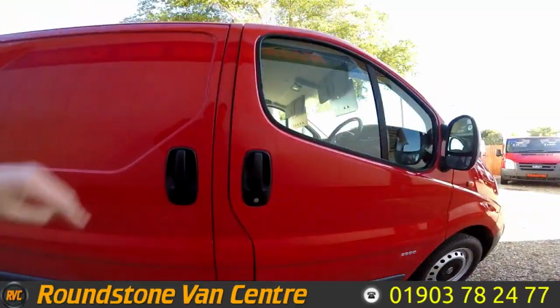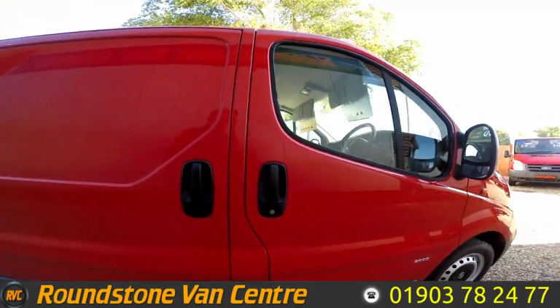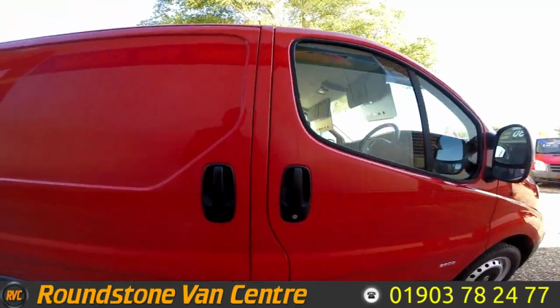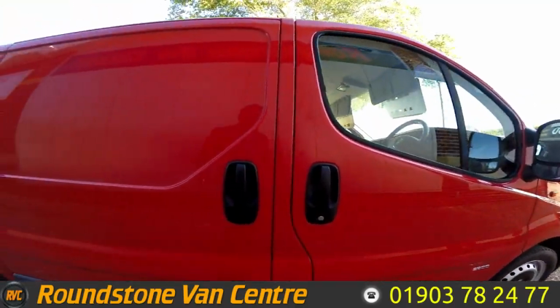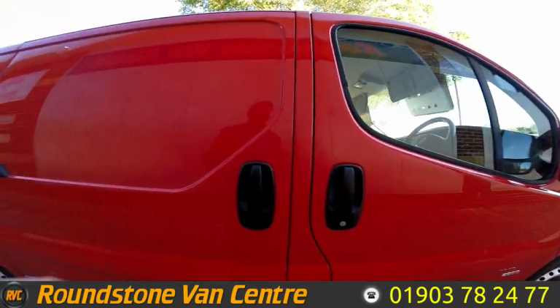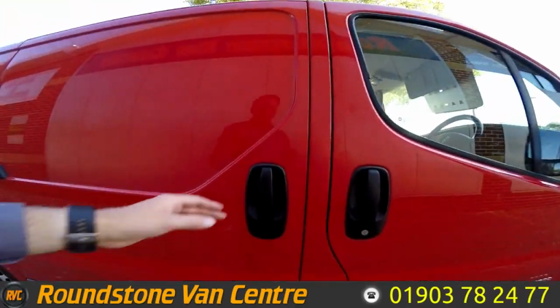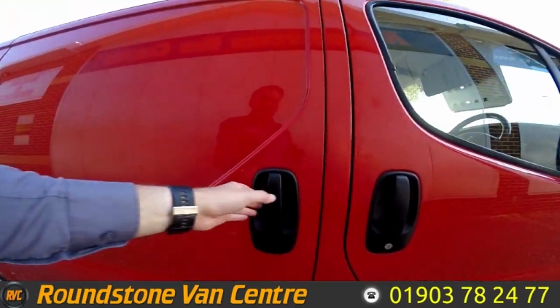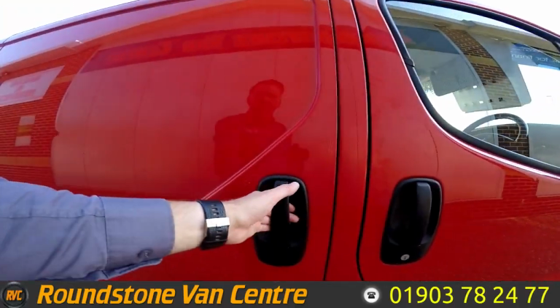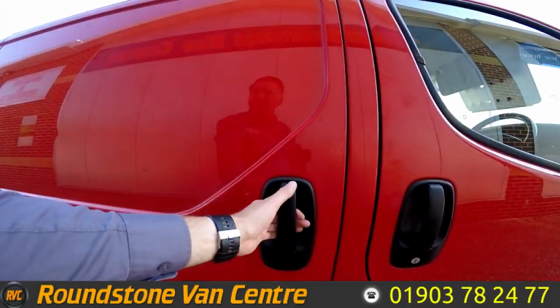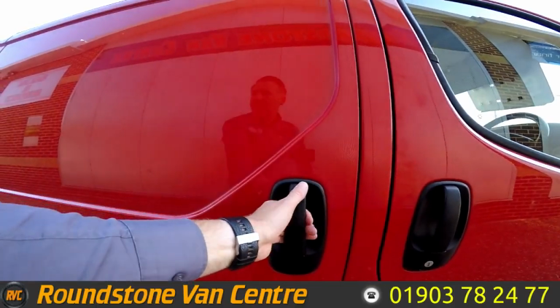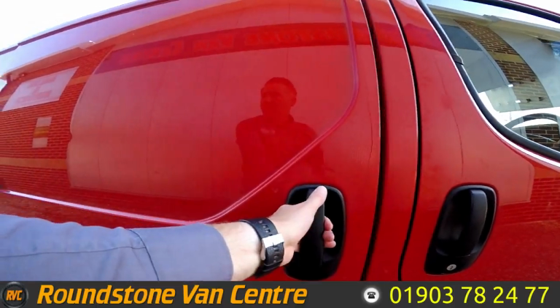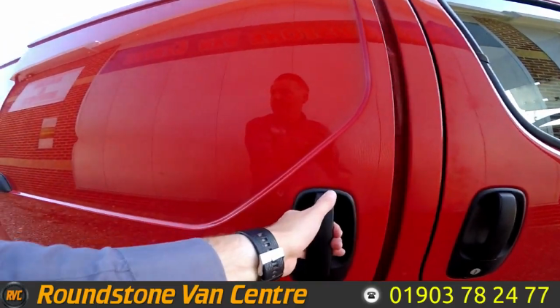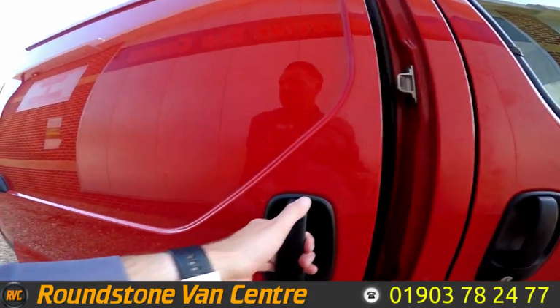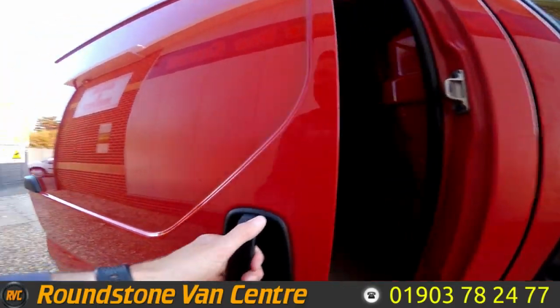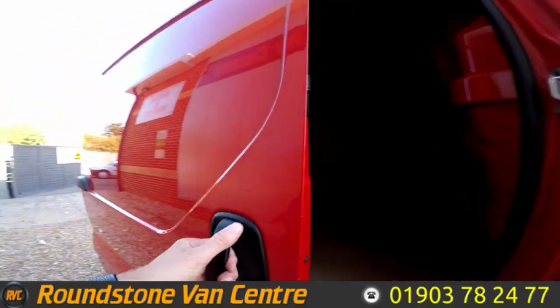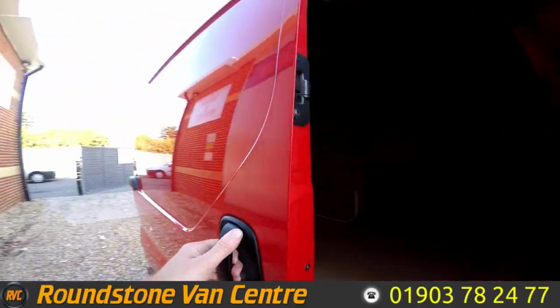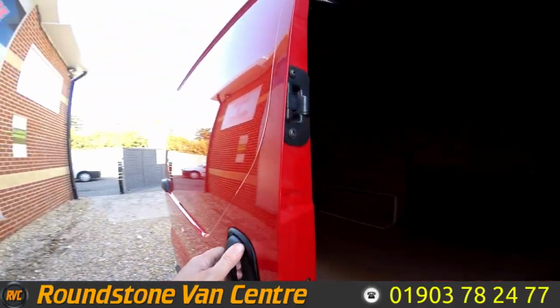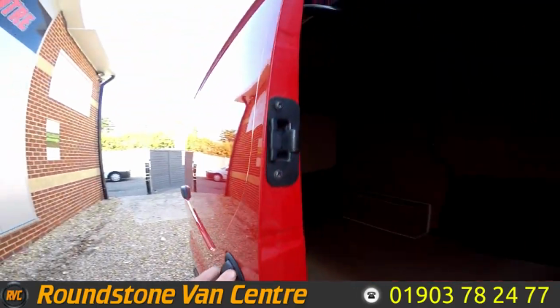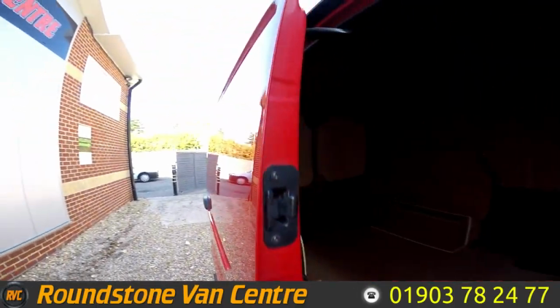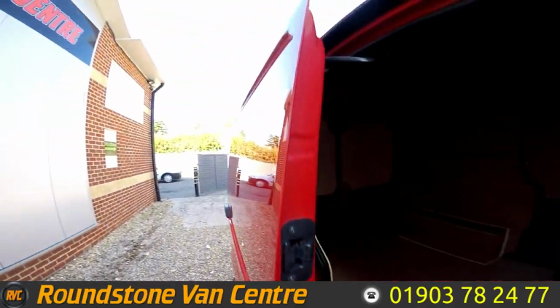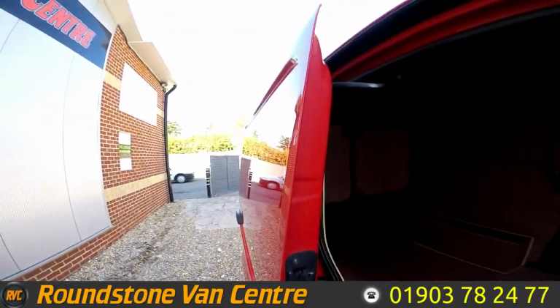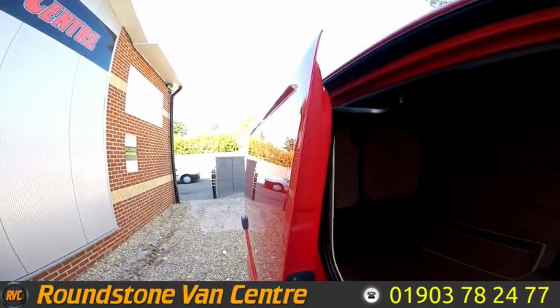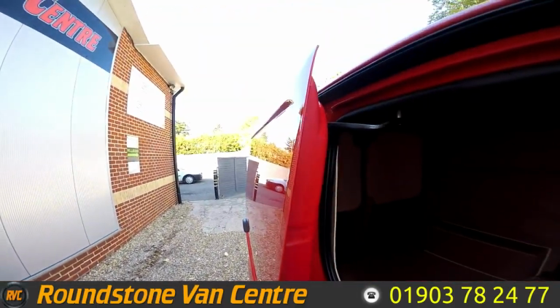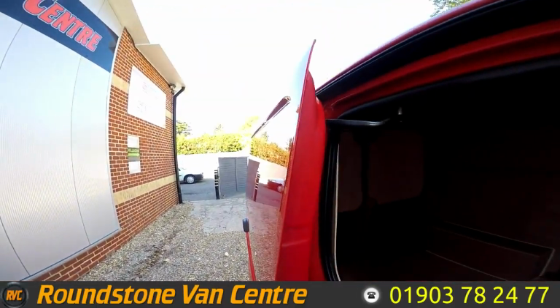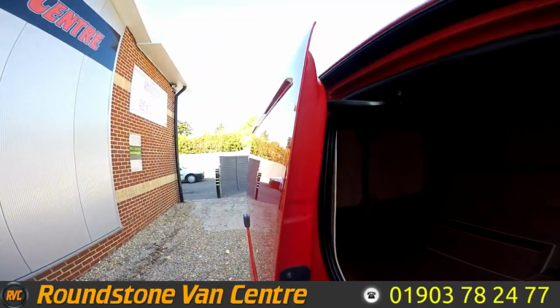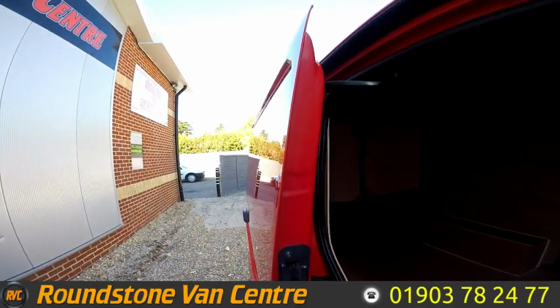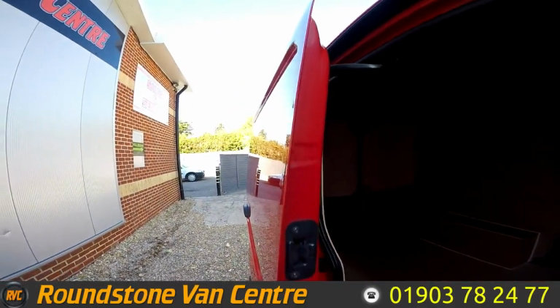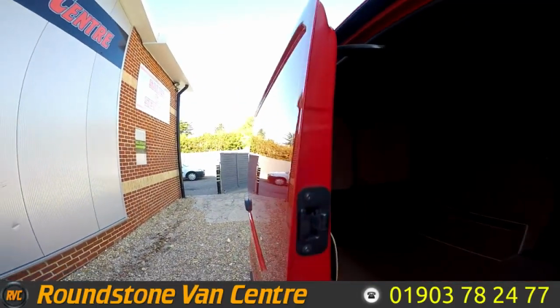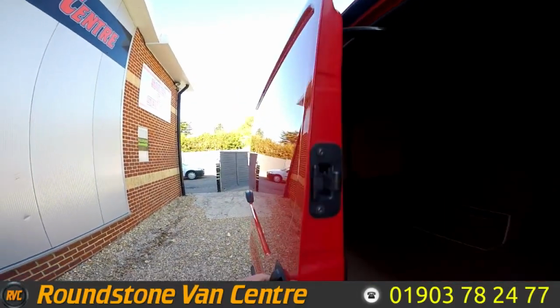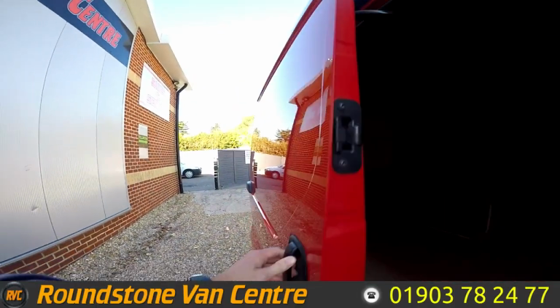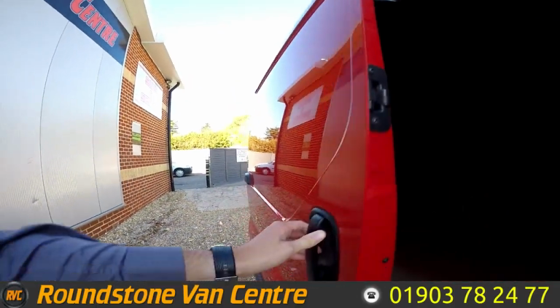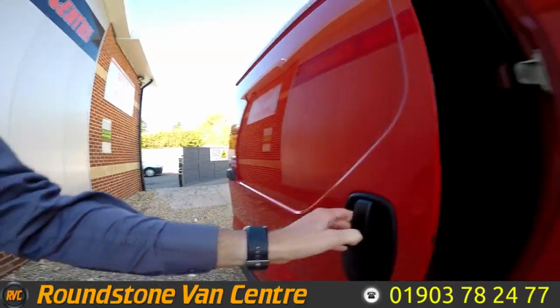This has got twin sliding doors, so we've got a first sliding door on this side and great access for both sides.